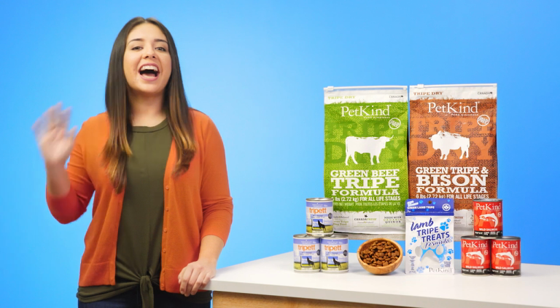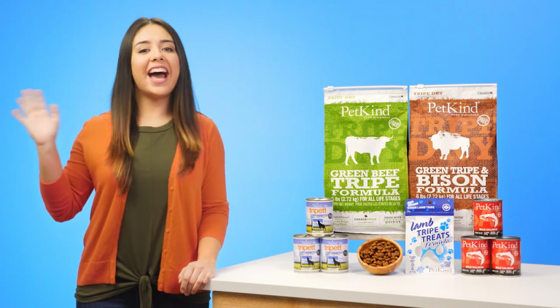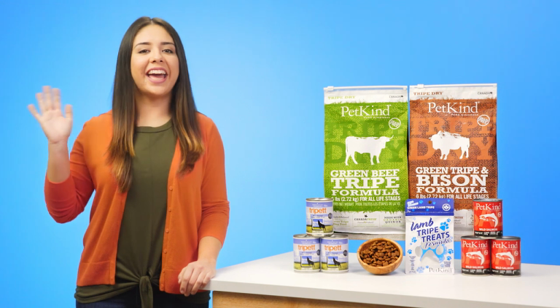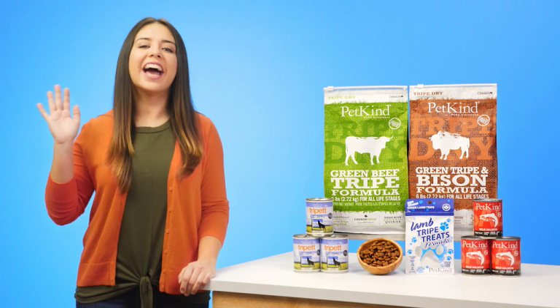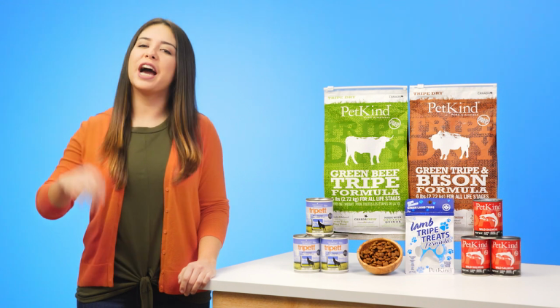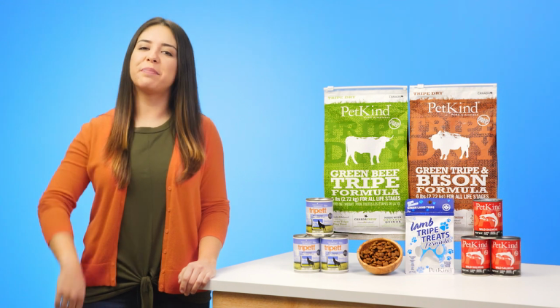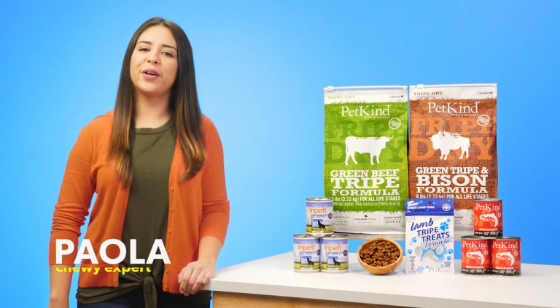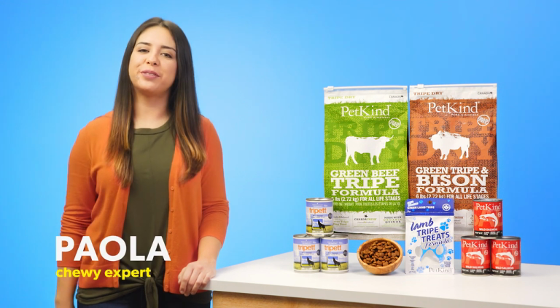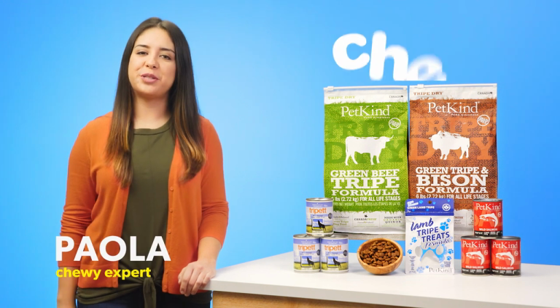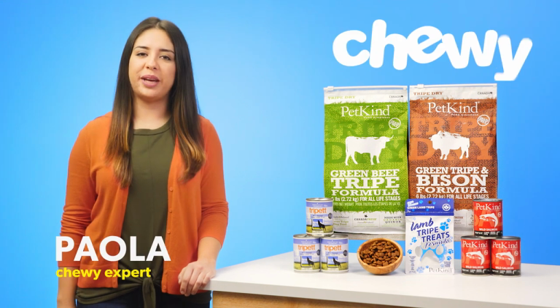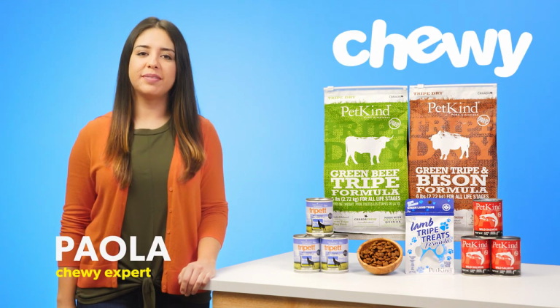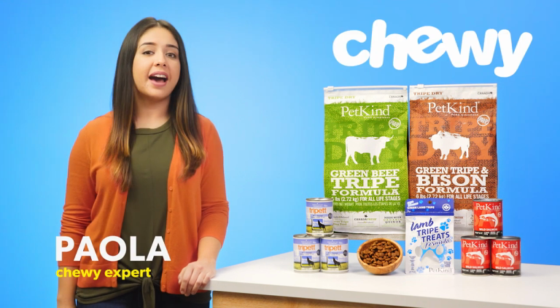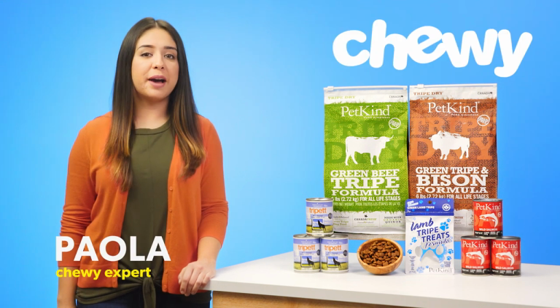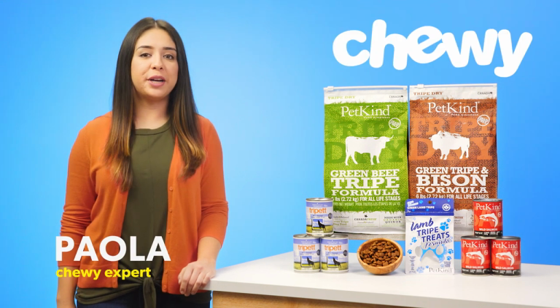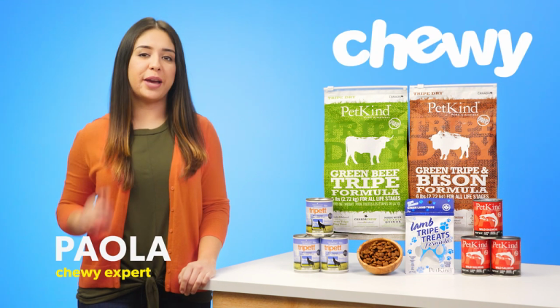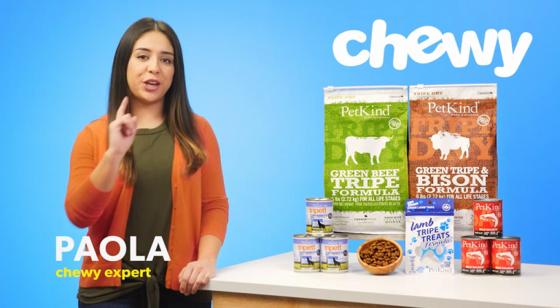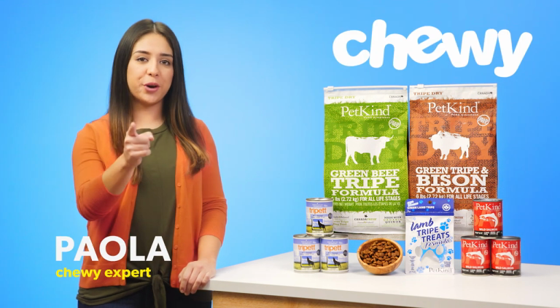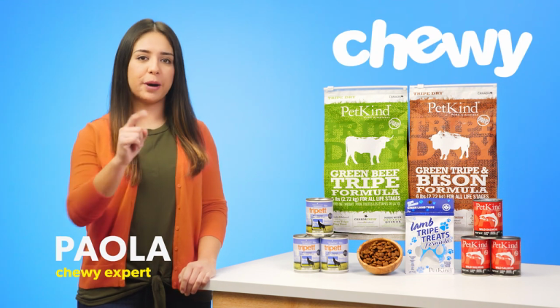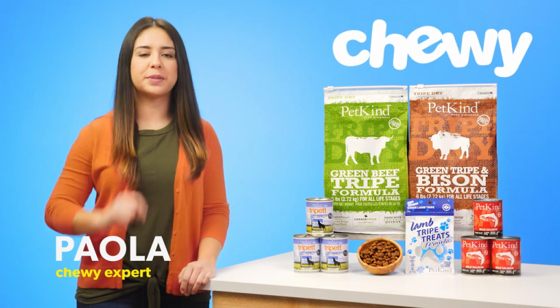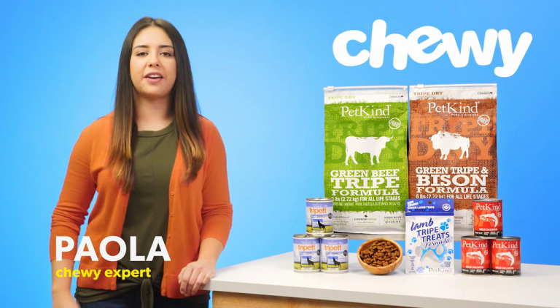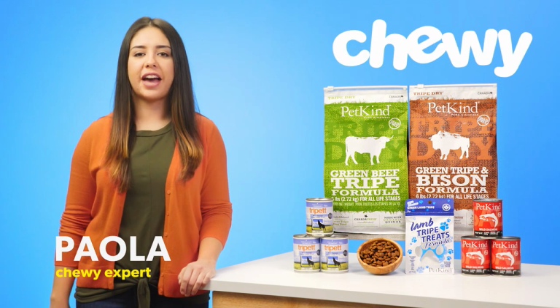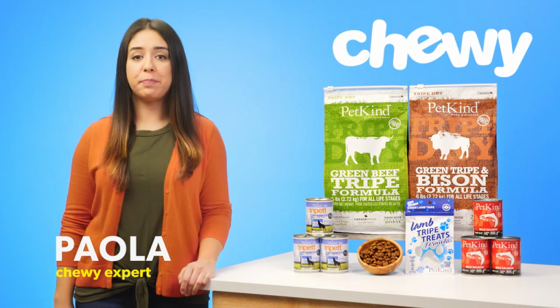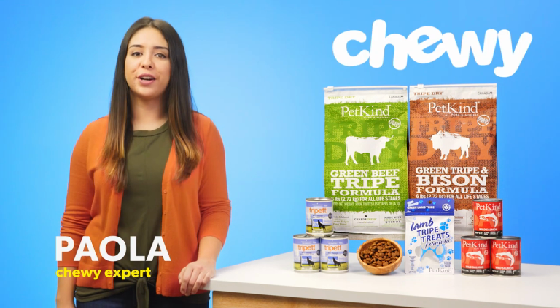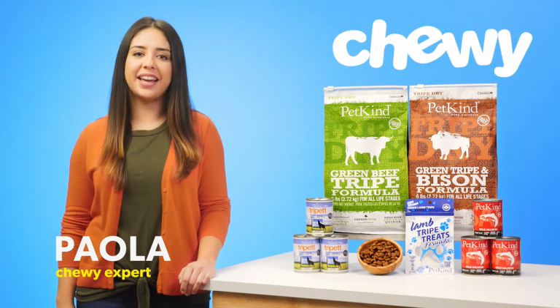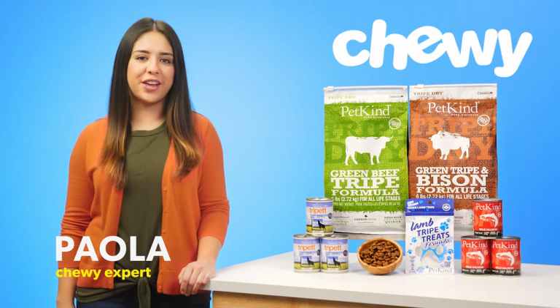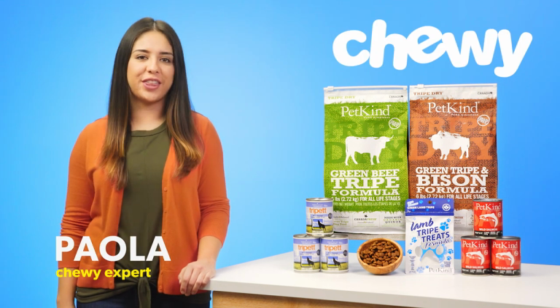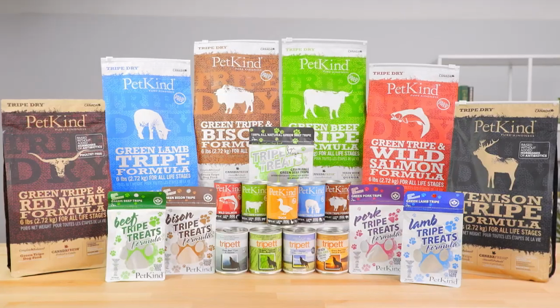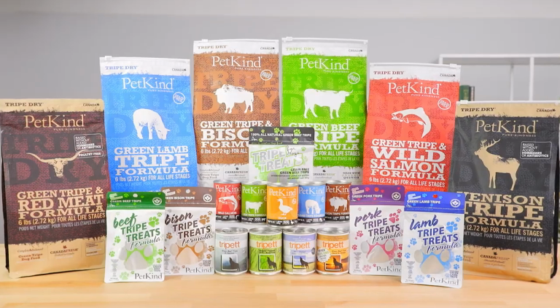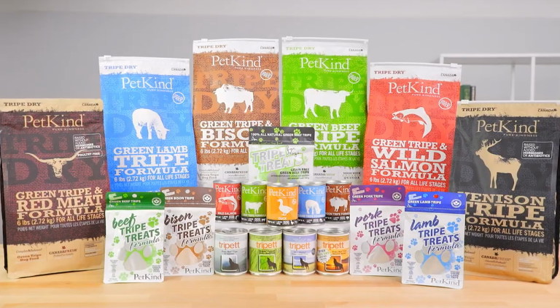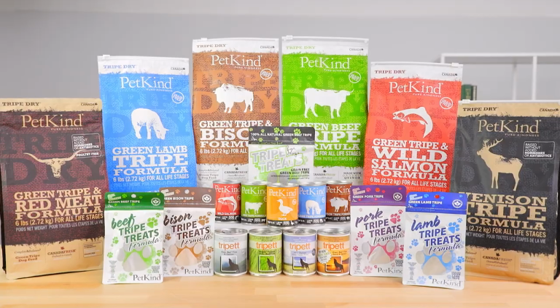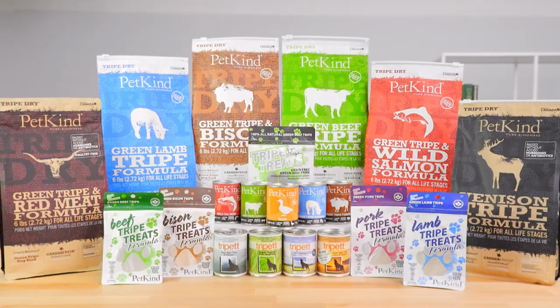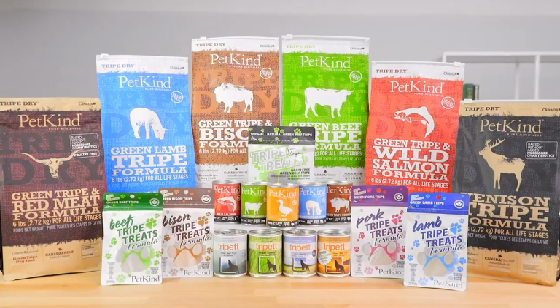Hi, I'm Paola from Chewy. I'm here to make your pup's life happier and healthier with PetKind.